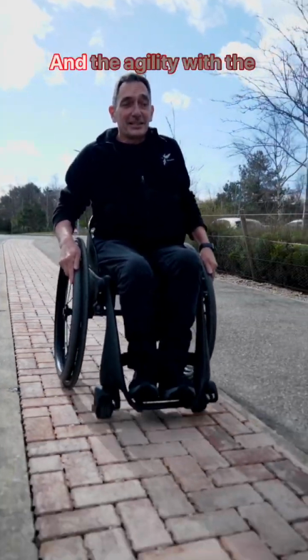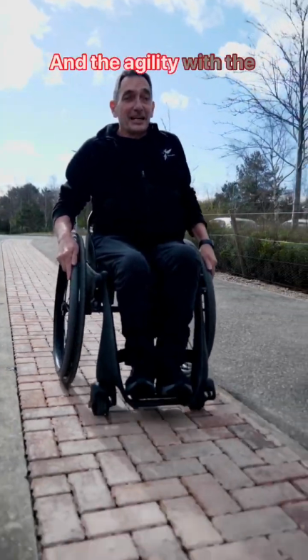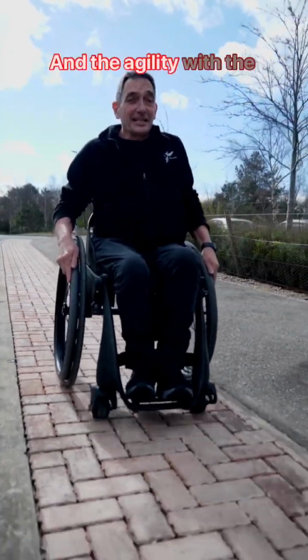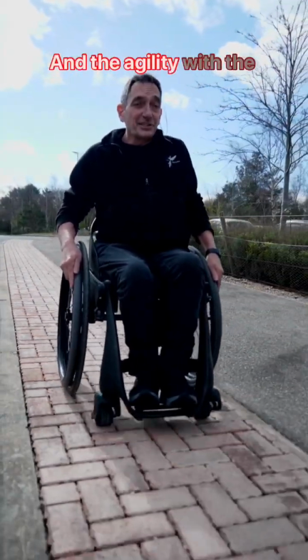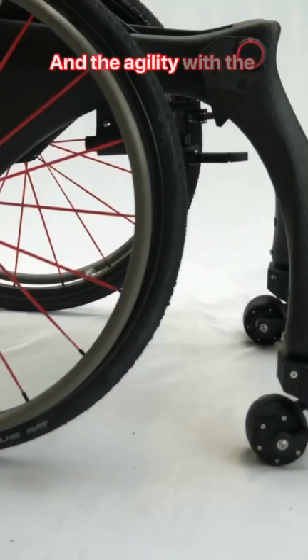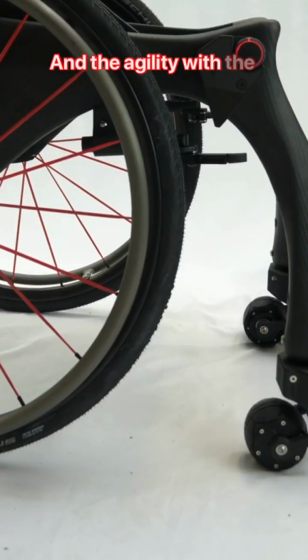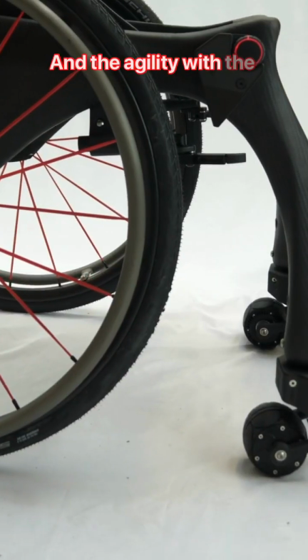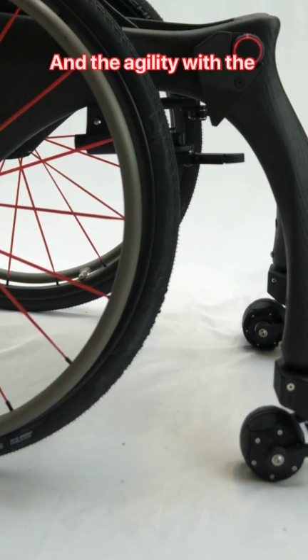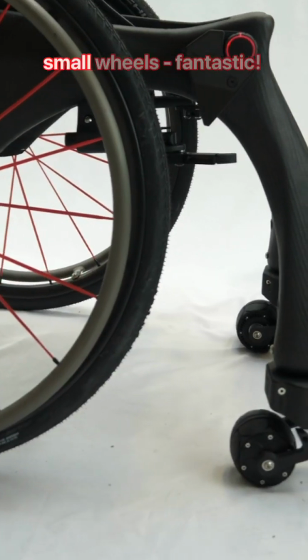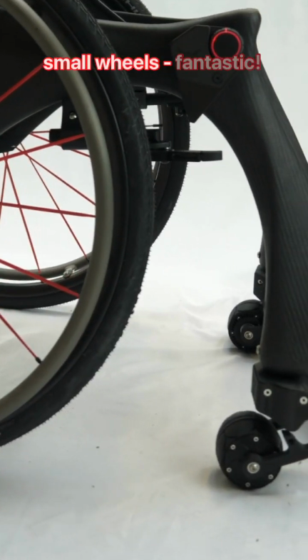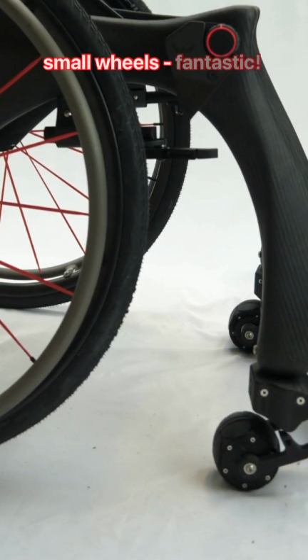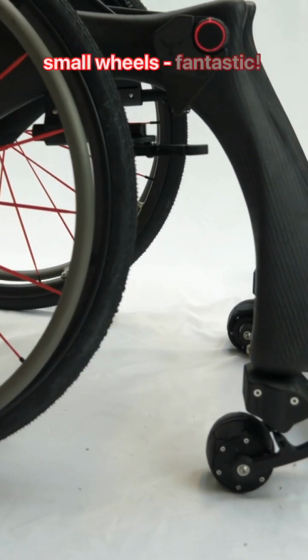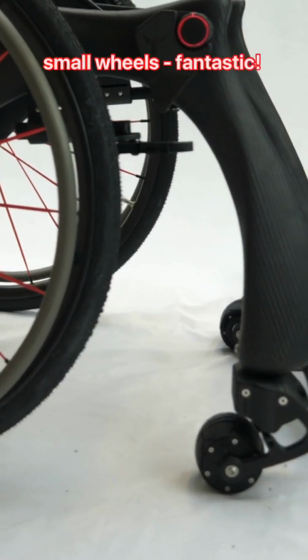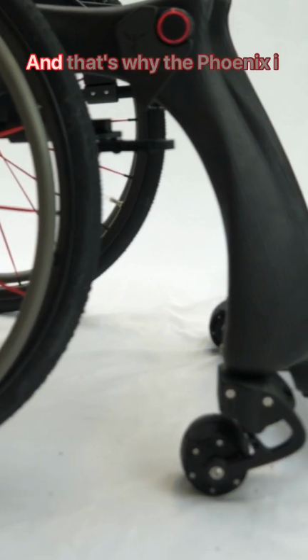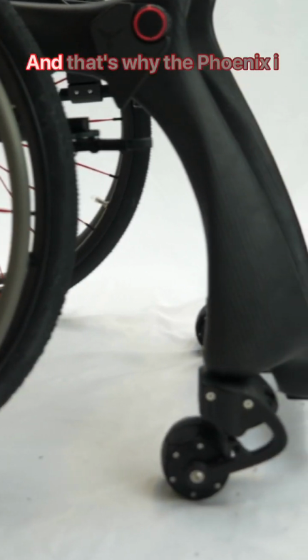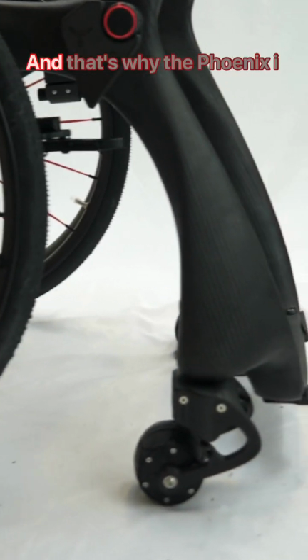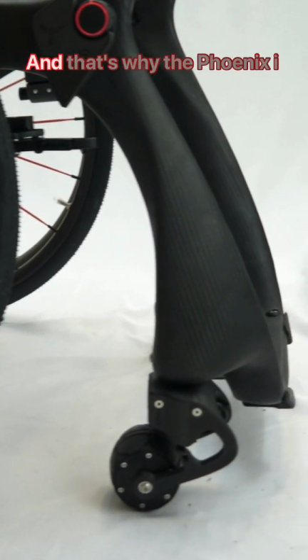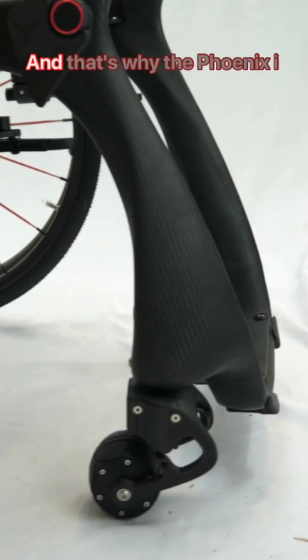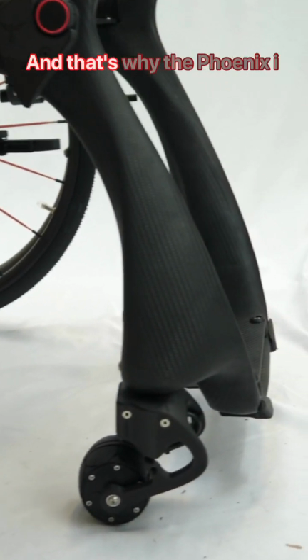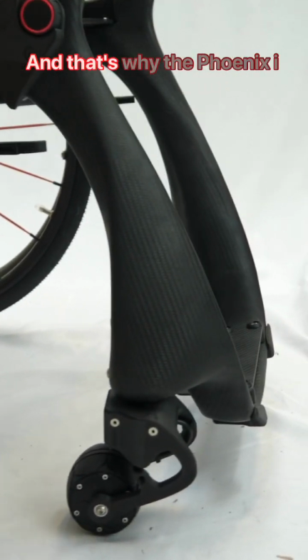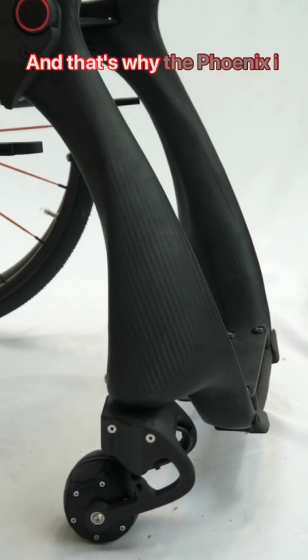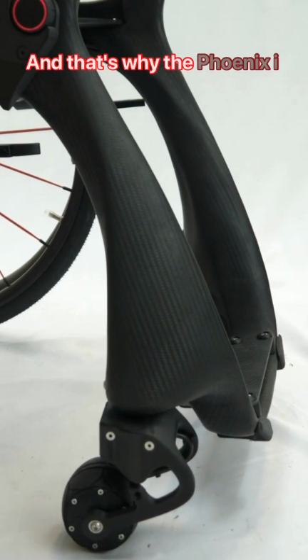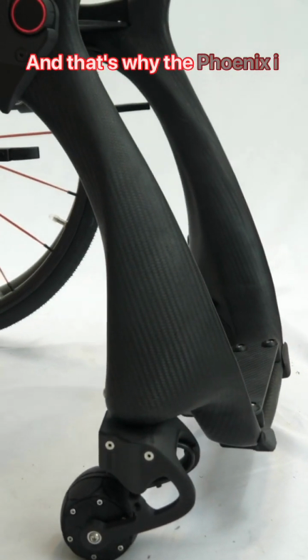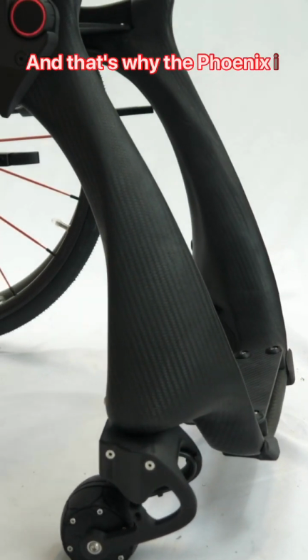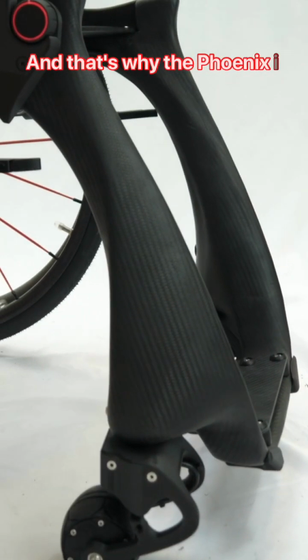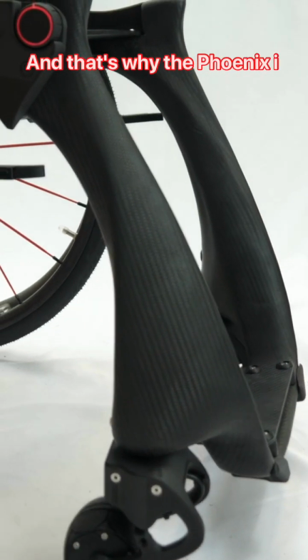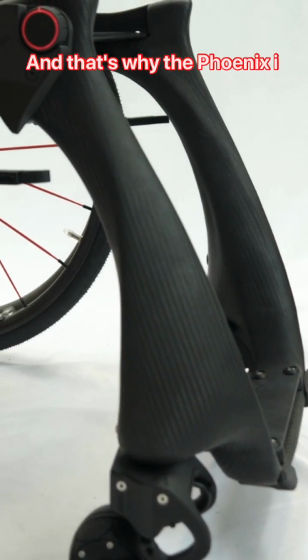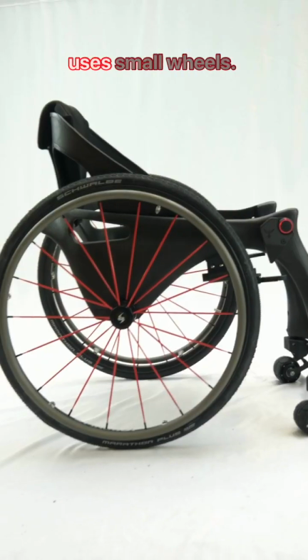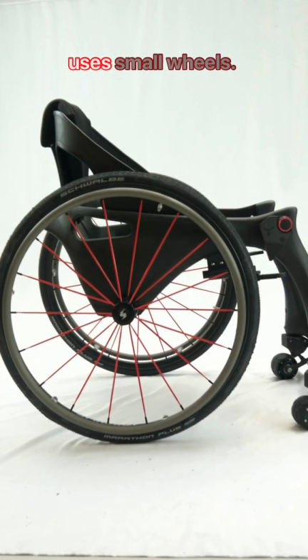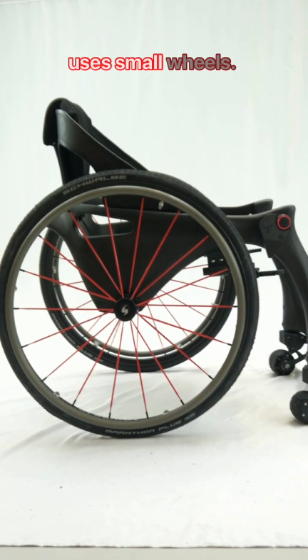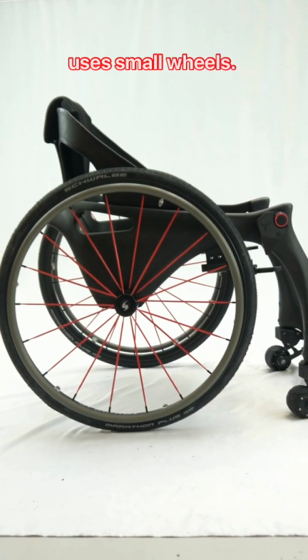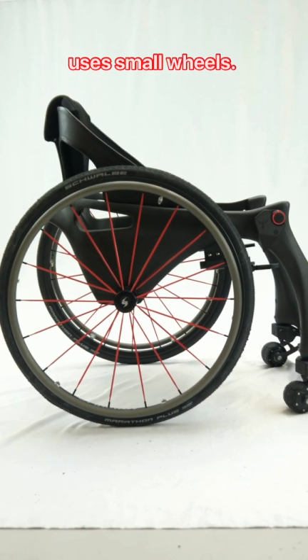The ride is amazing. And the agility with the small wheels? Fantastic. And that's why the Phoenix Eye uses small wheels.